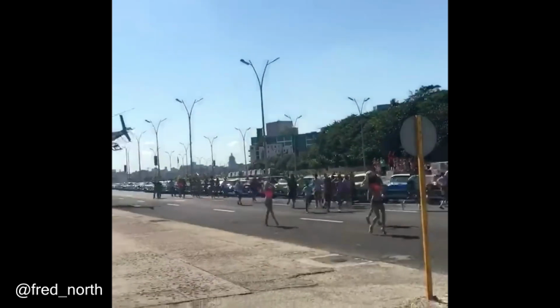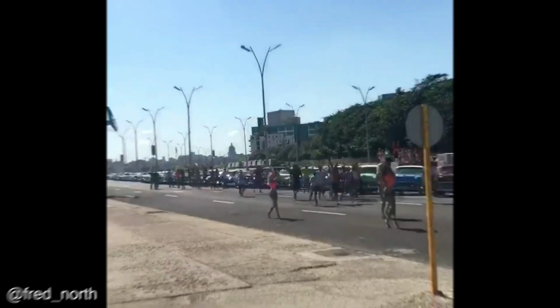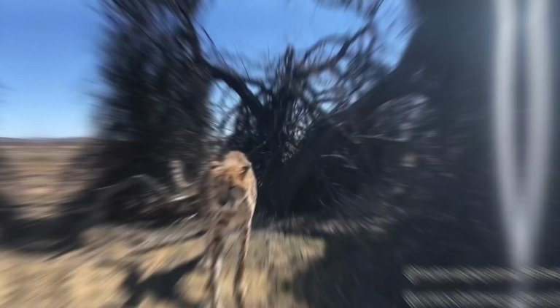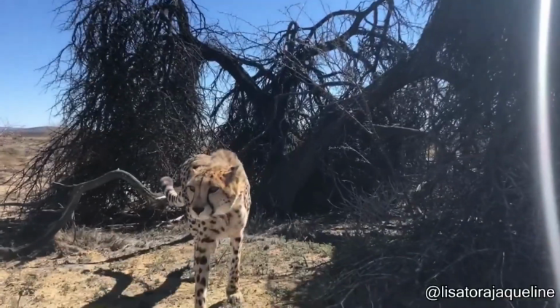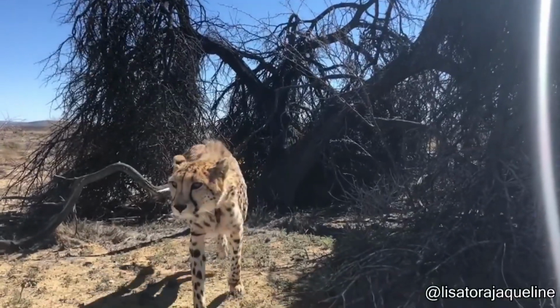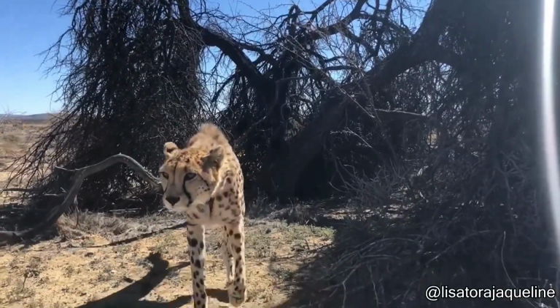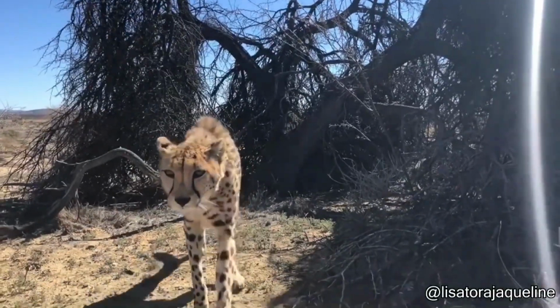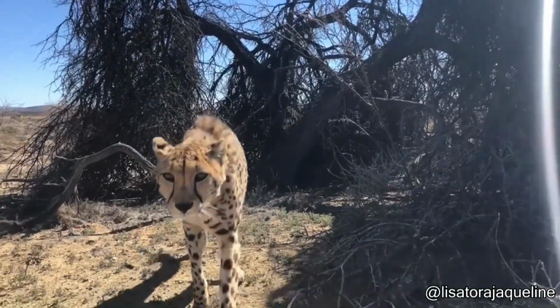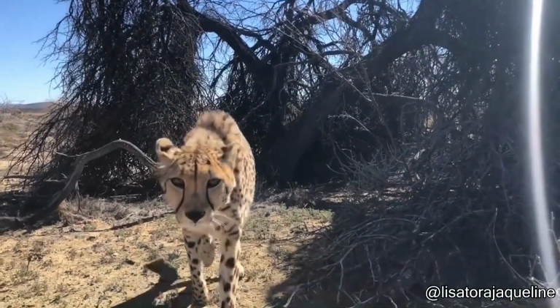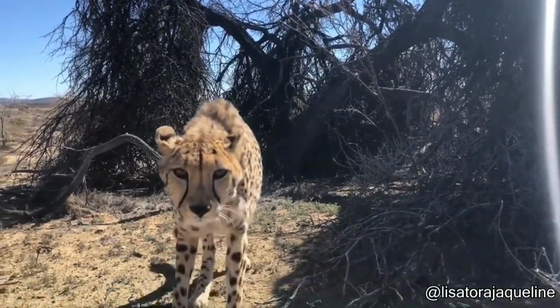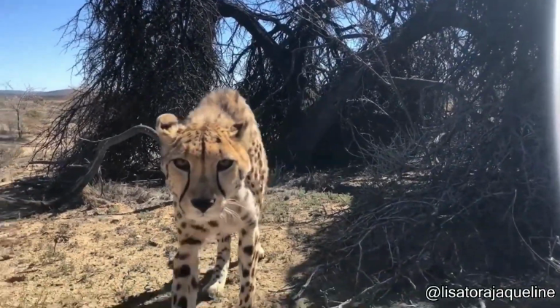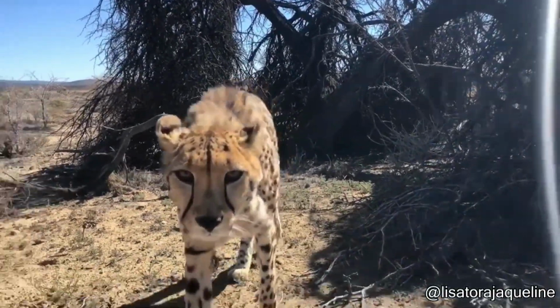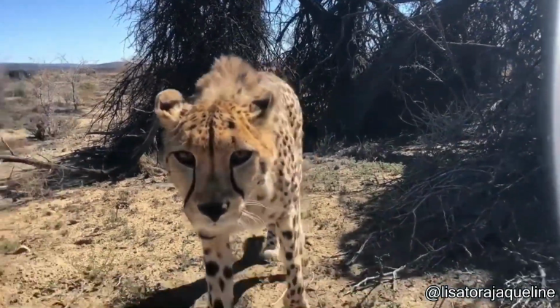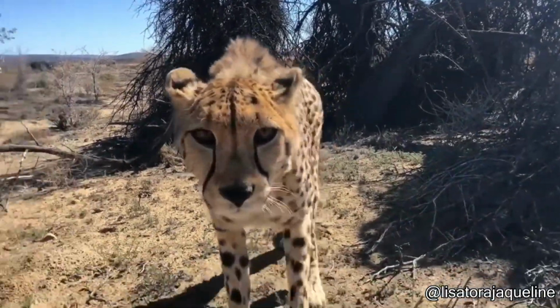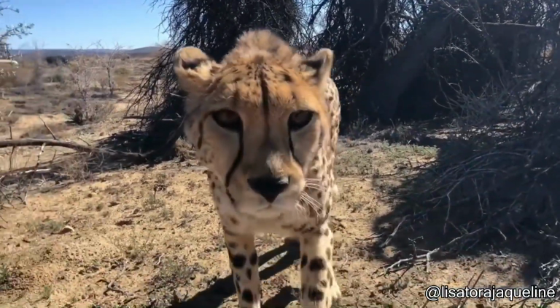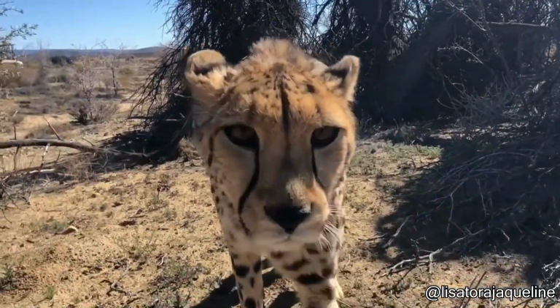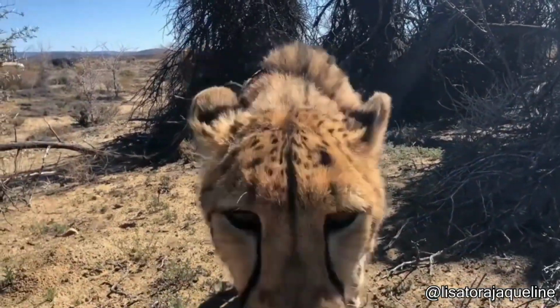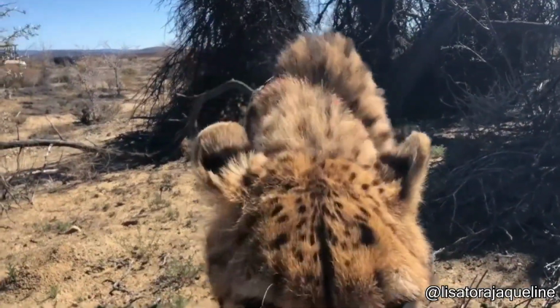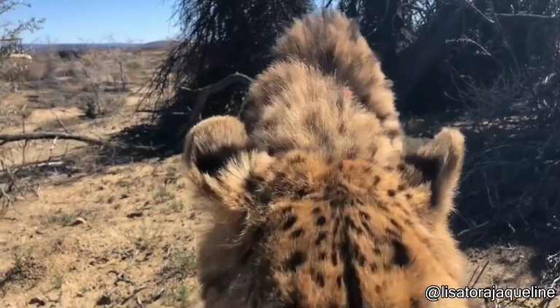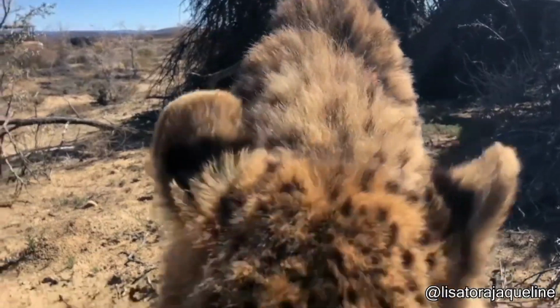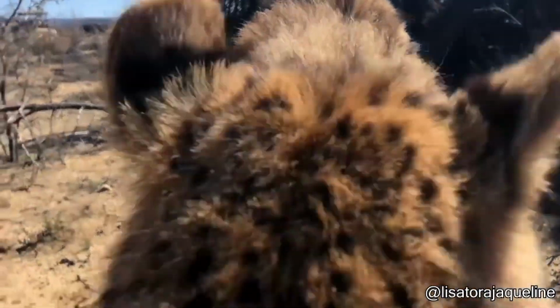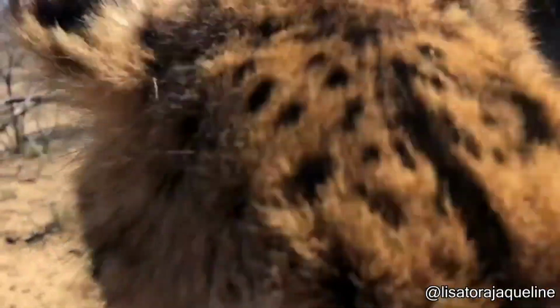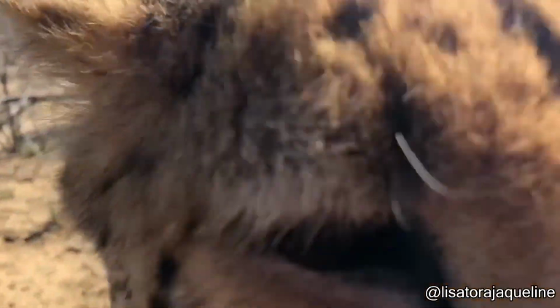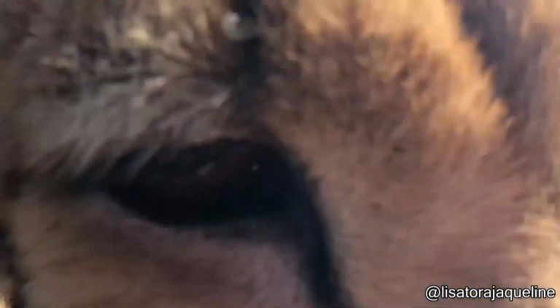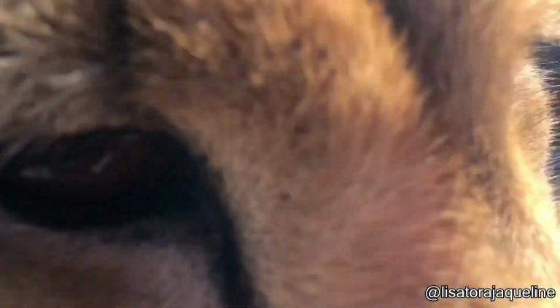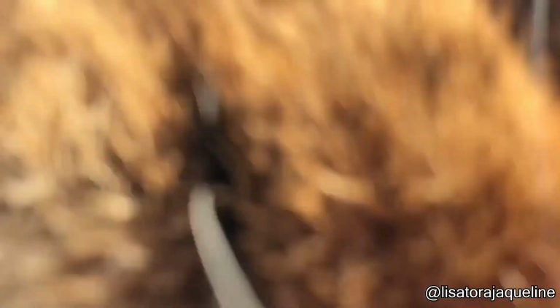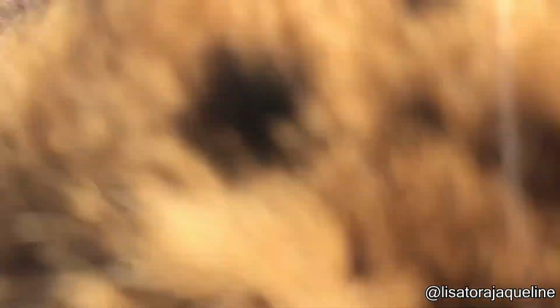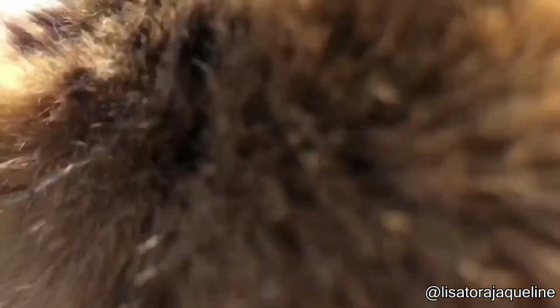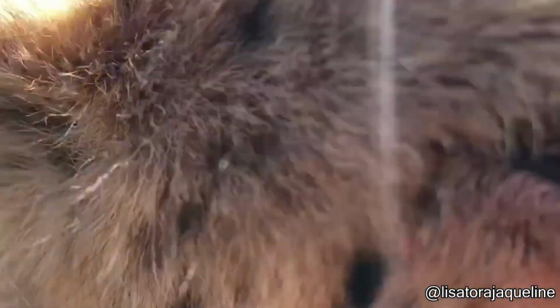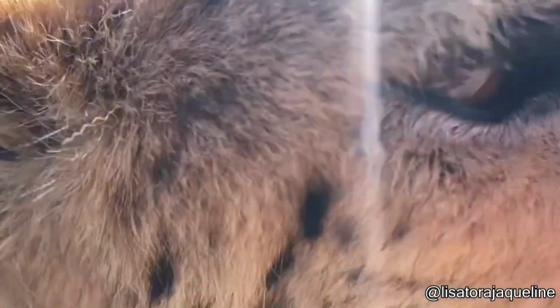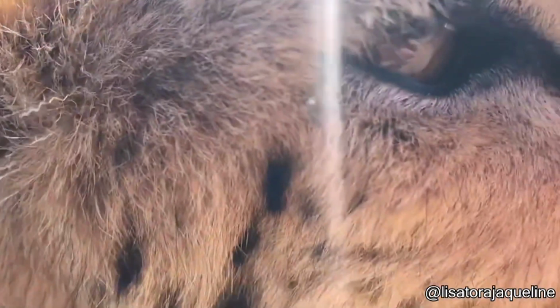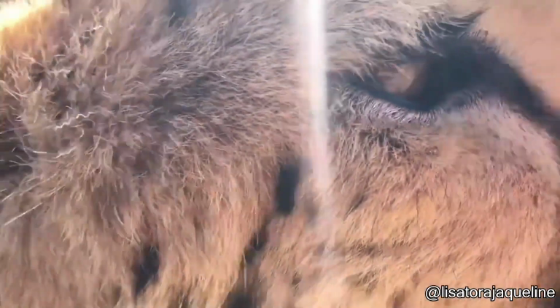Are you familiar with this sound? Which animals do you think it could be coming from? Let me know in the comments.